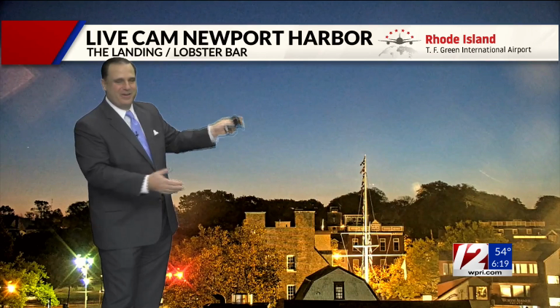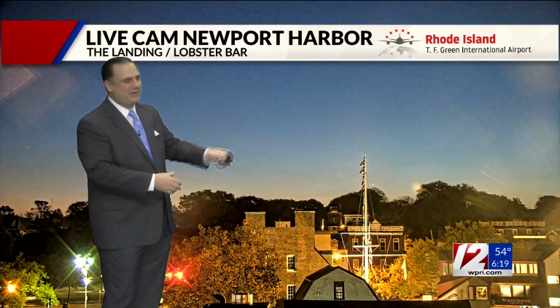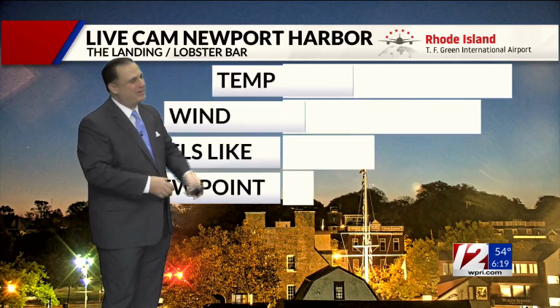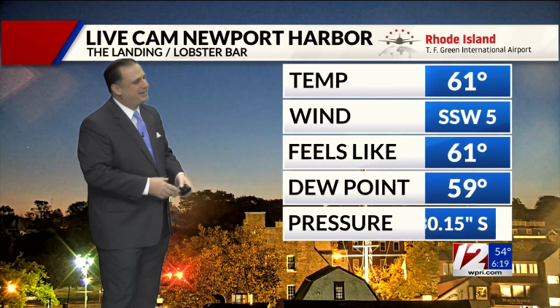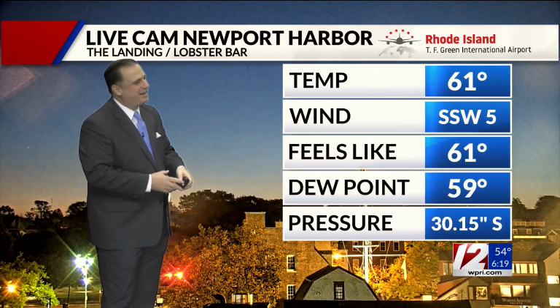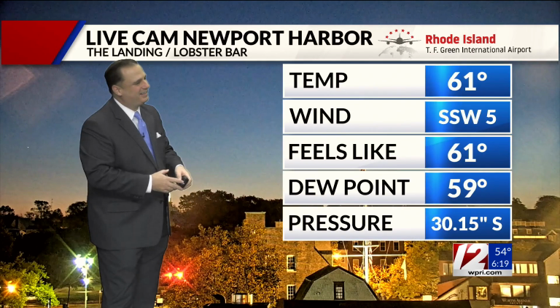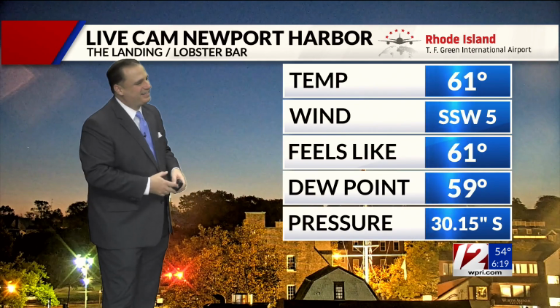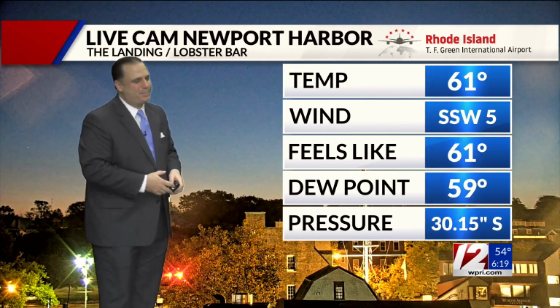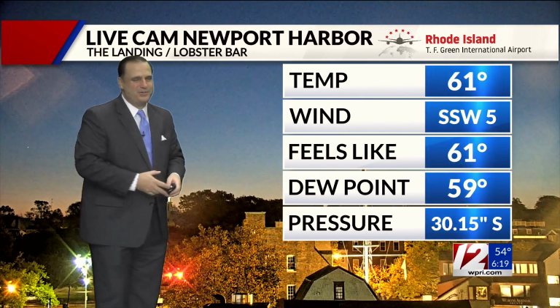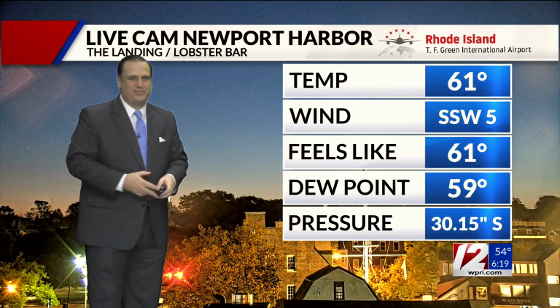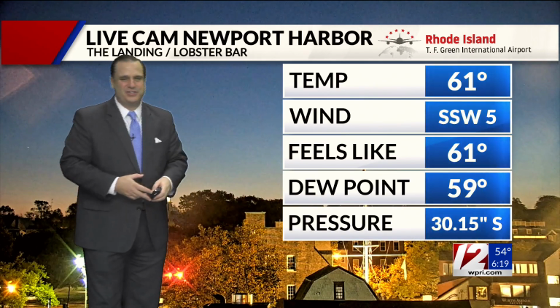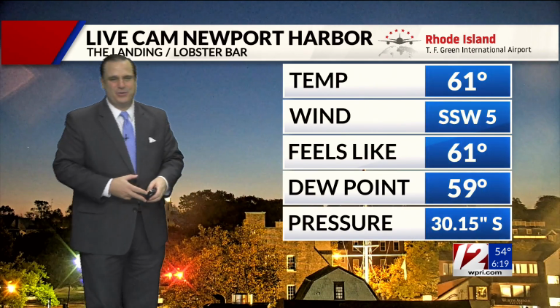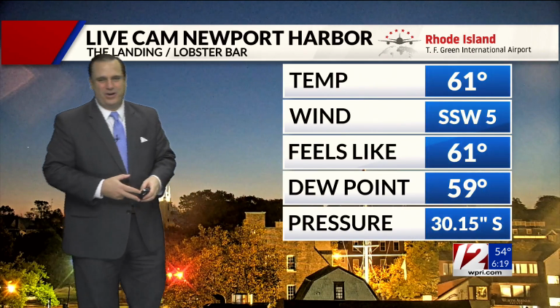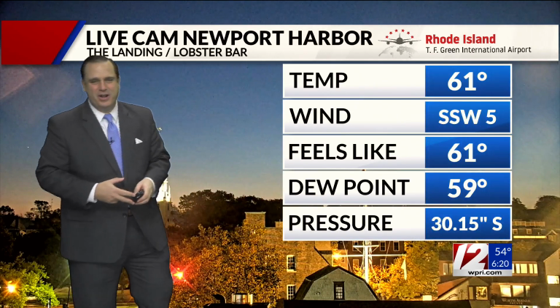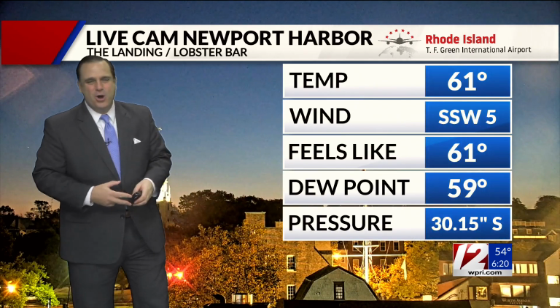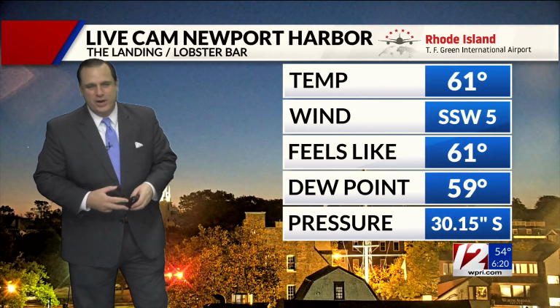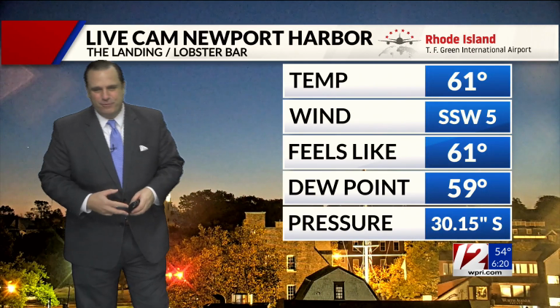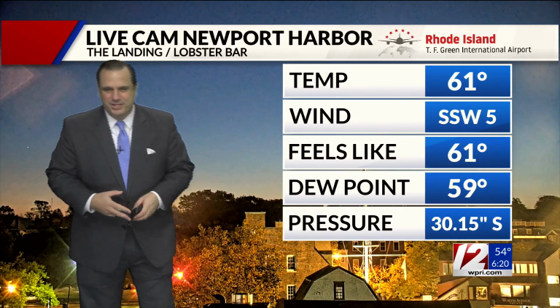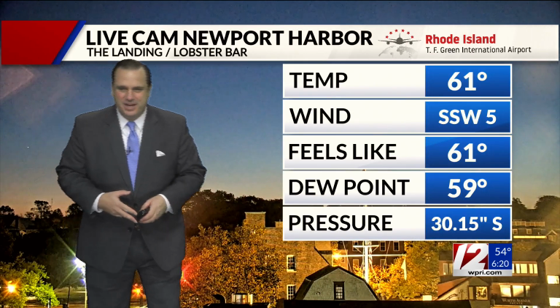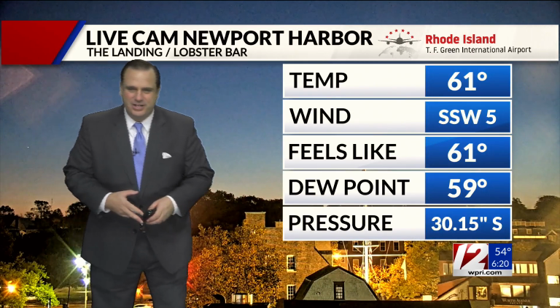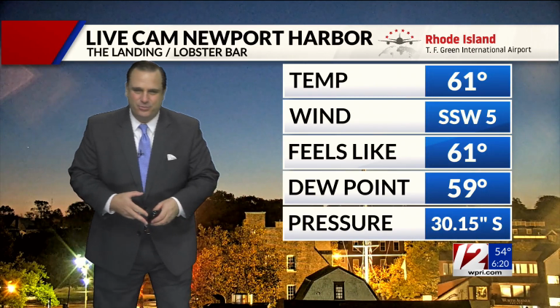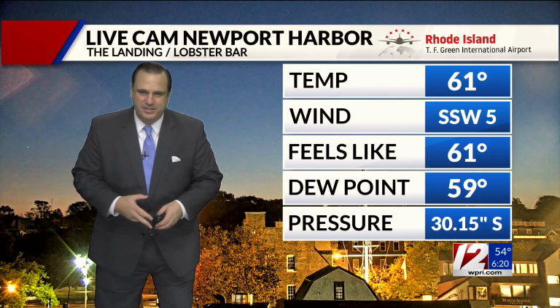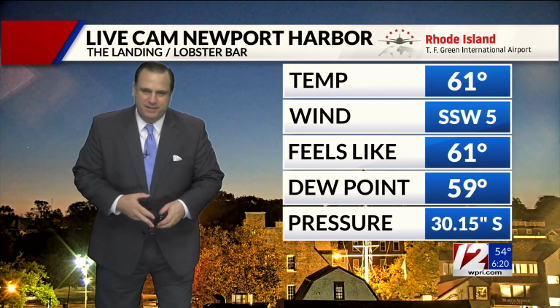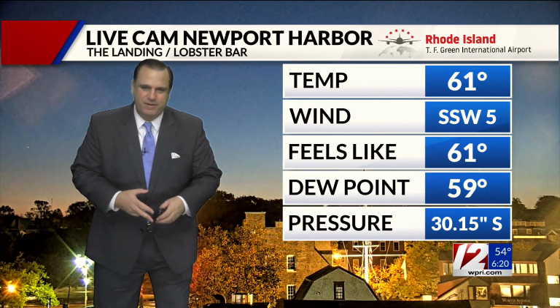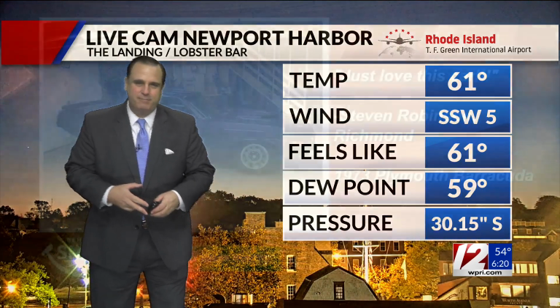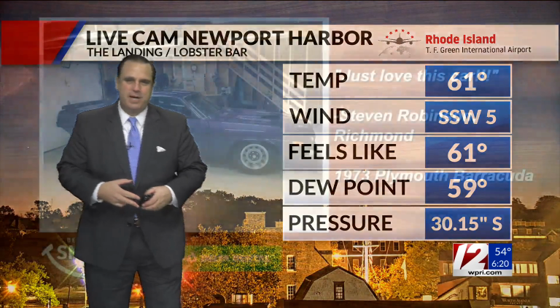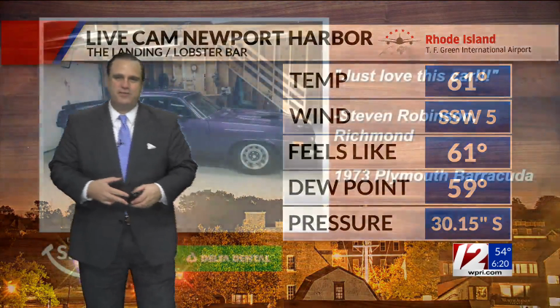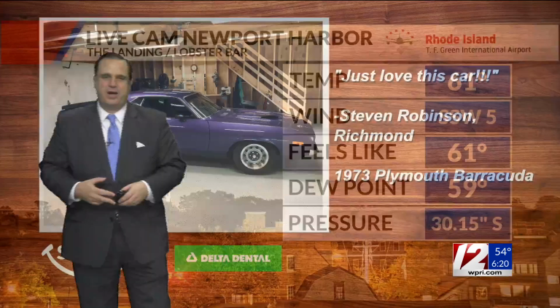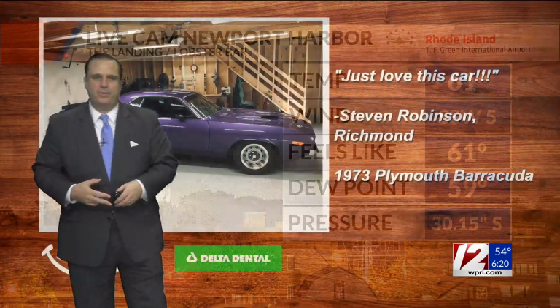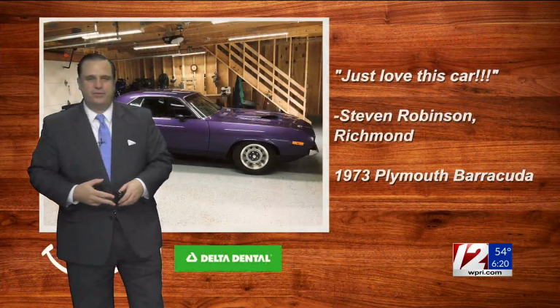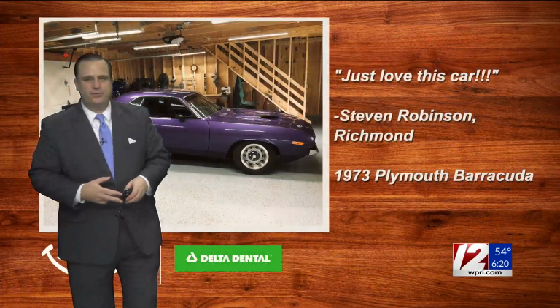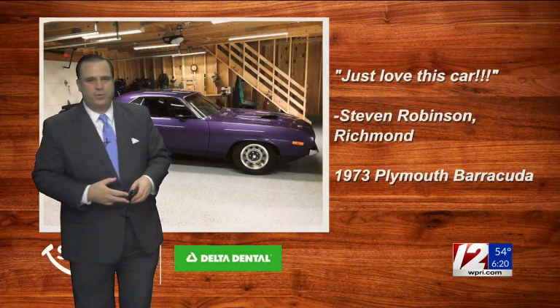On Aquidneck Island, temperature of 61, wind from the south-southwest at 5 miles an hour this morning.